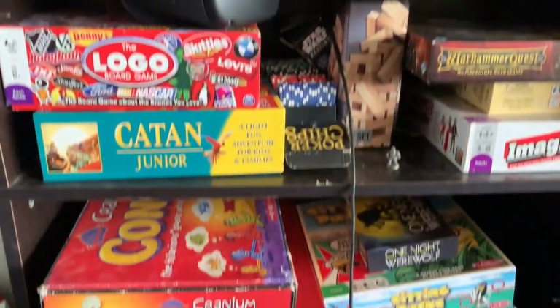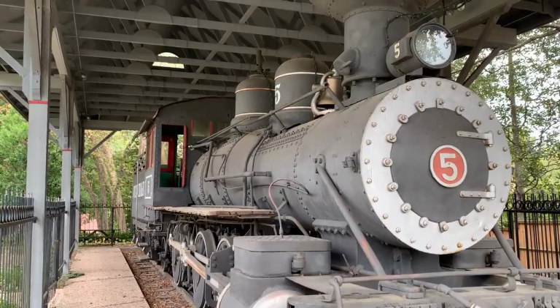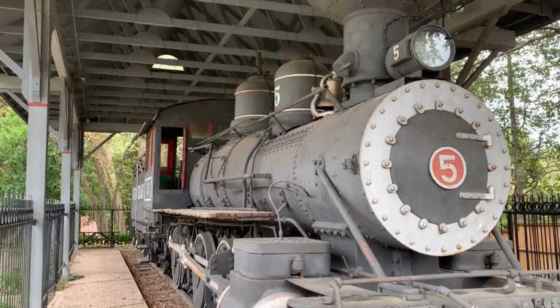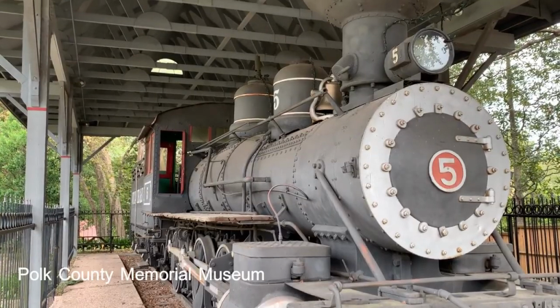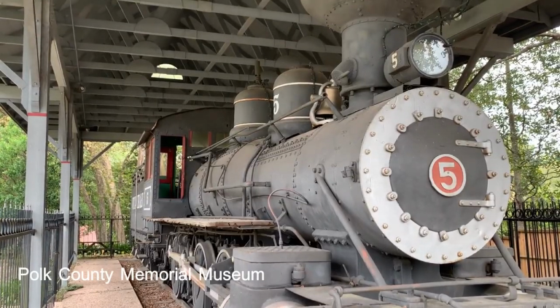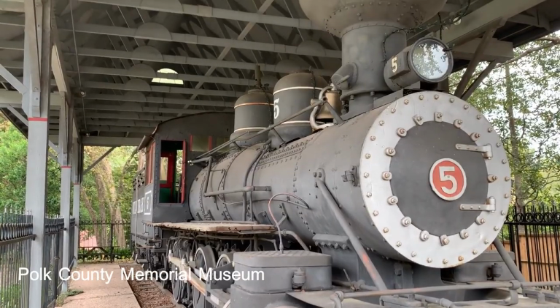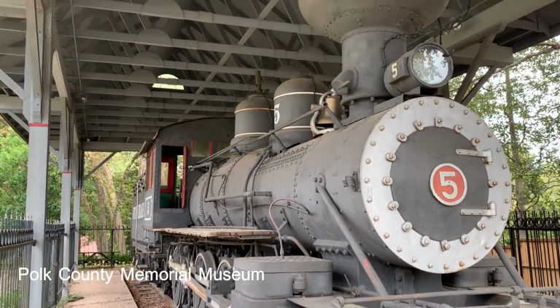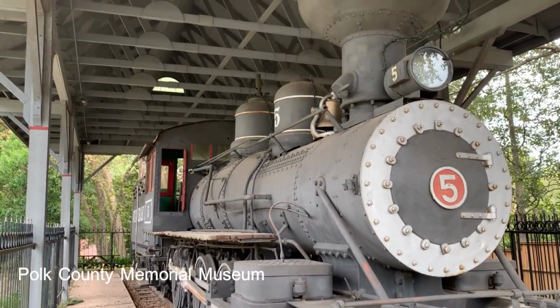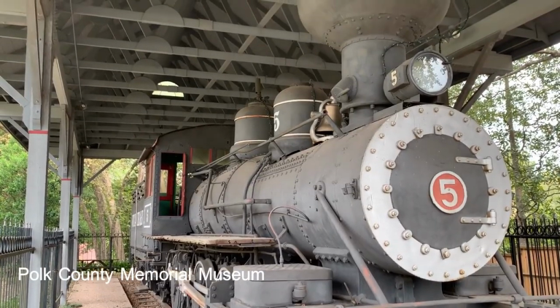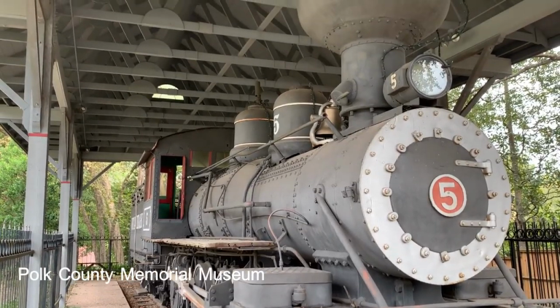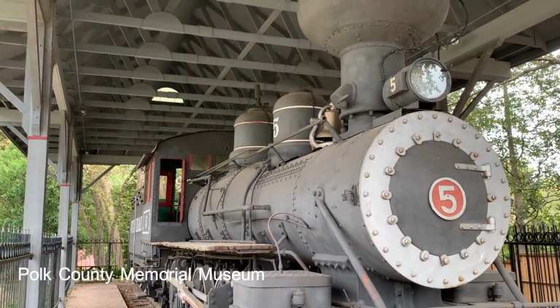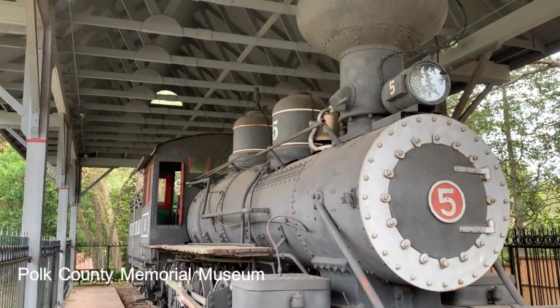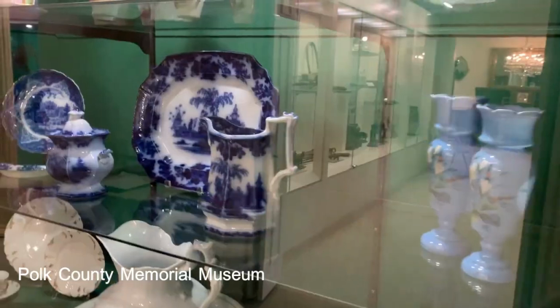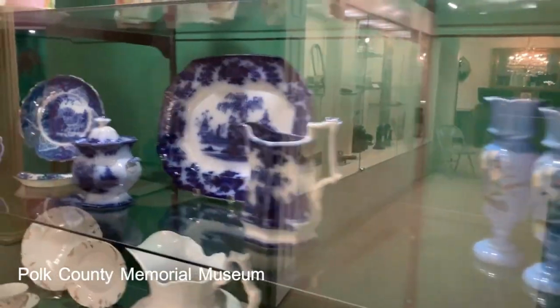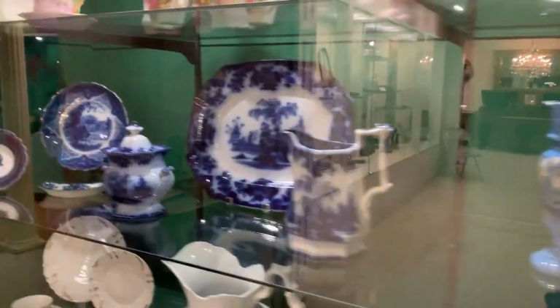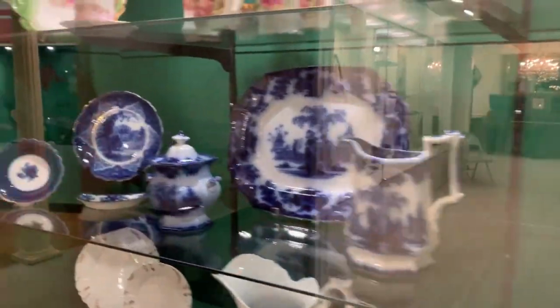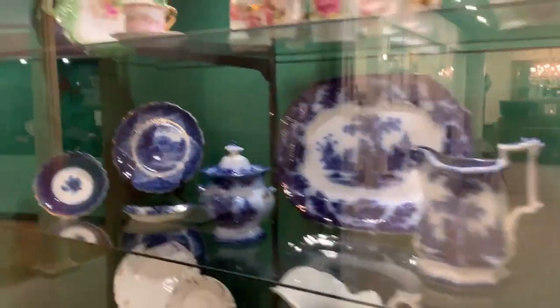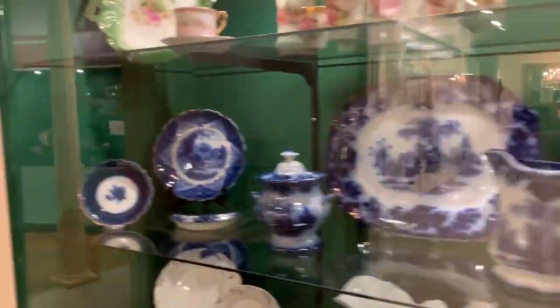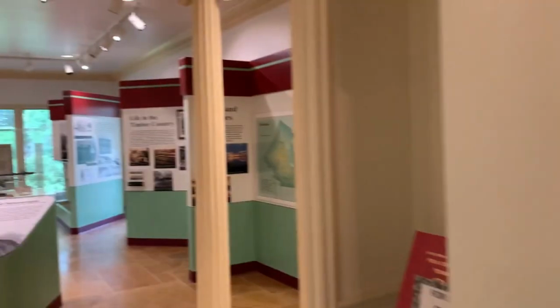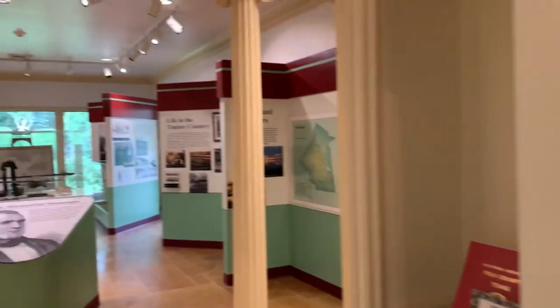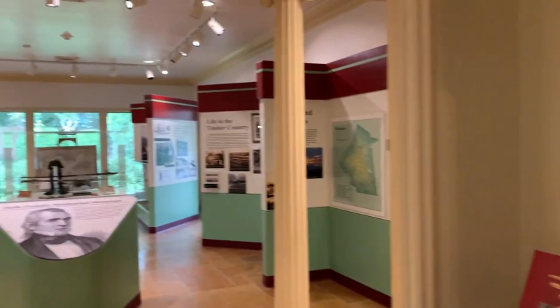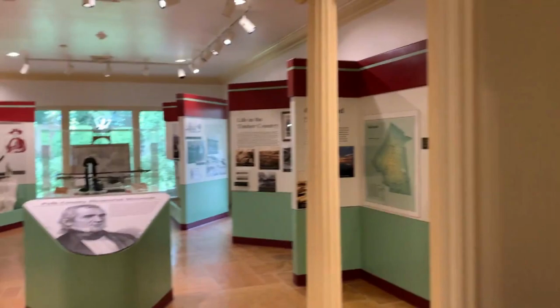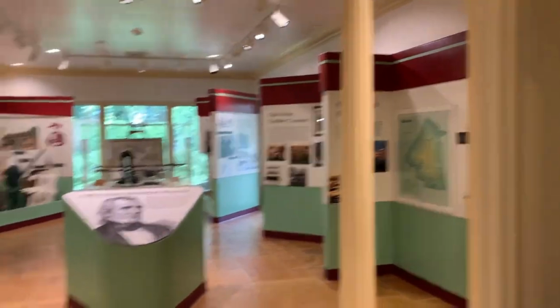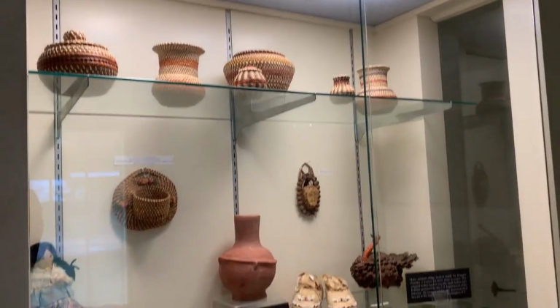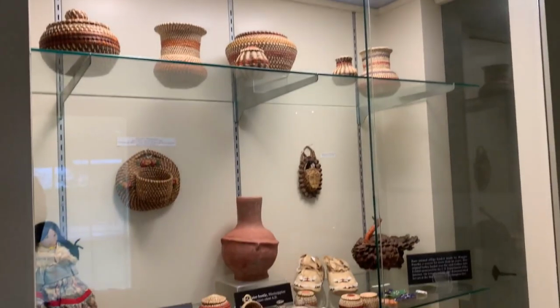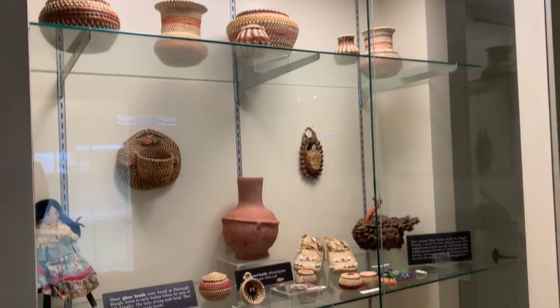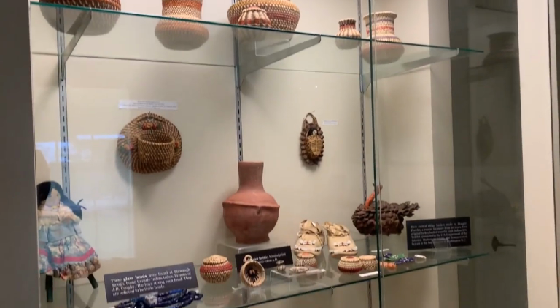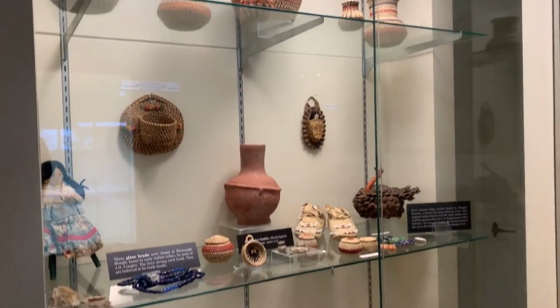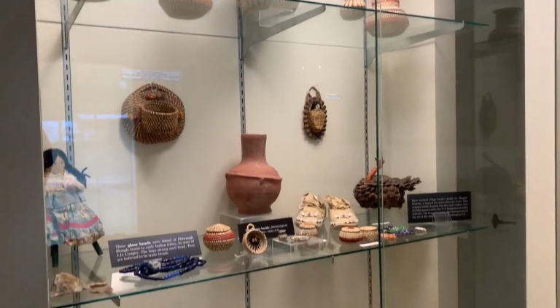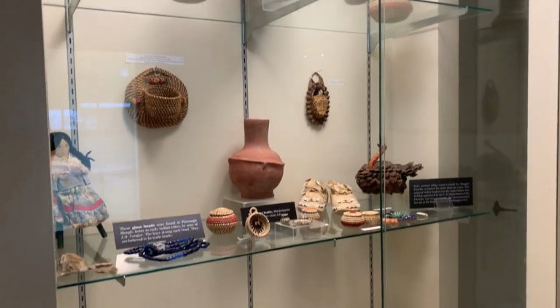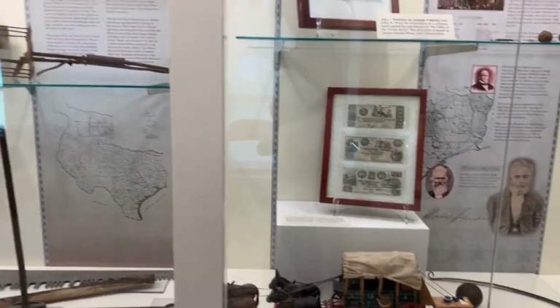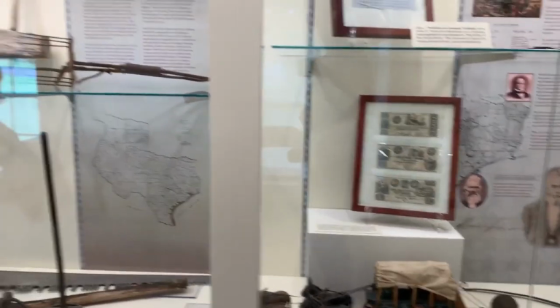The Polk County Museum did a great job of bringing history to life. They had so many interesting artifacts and fun stories.